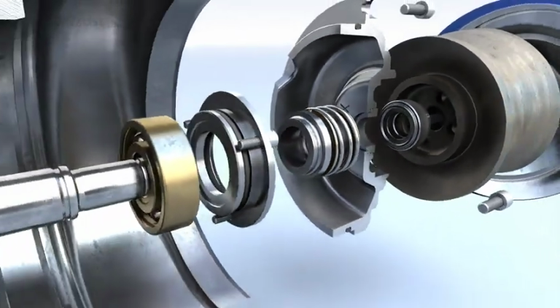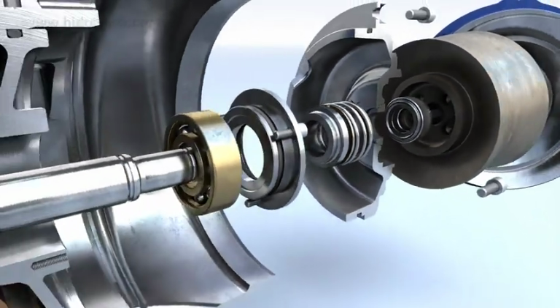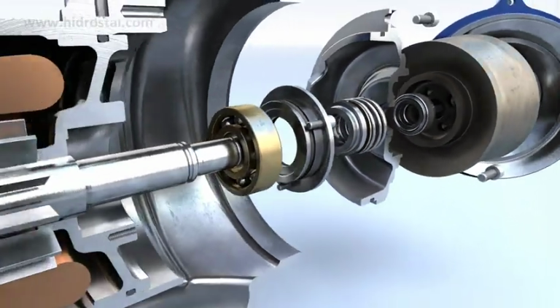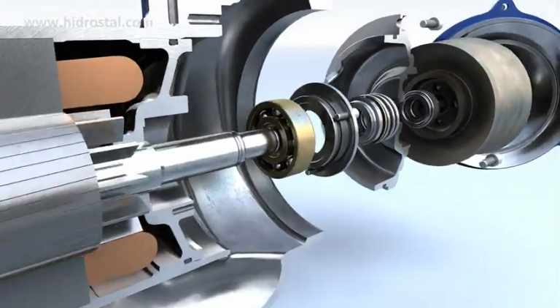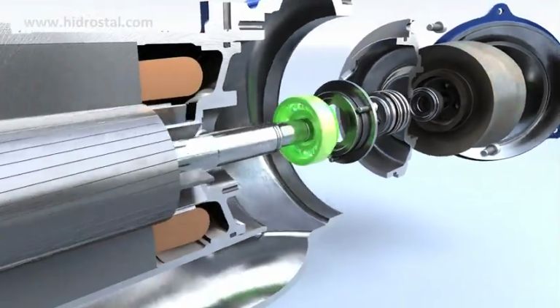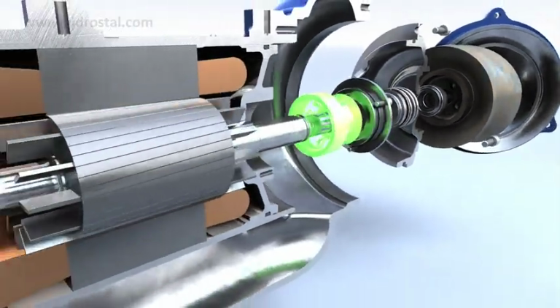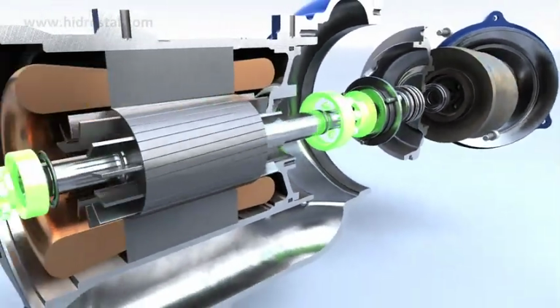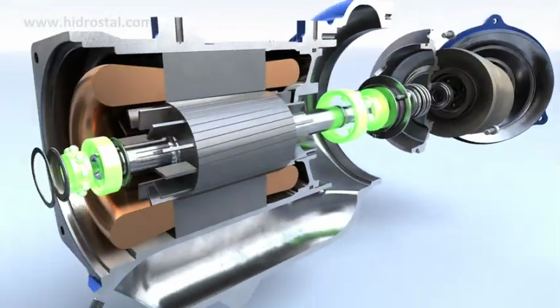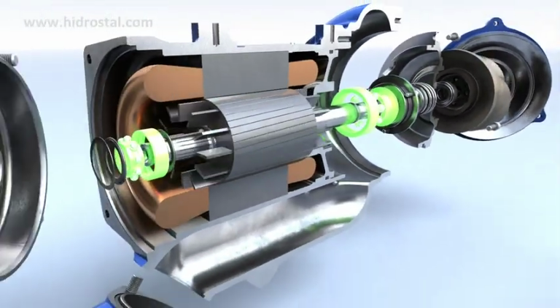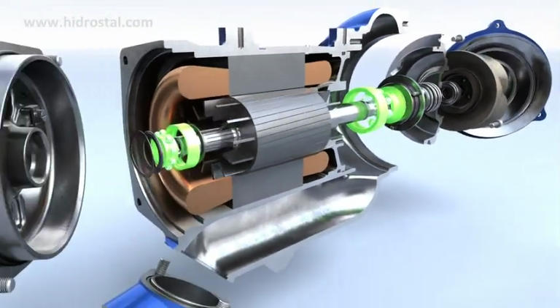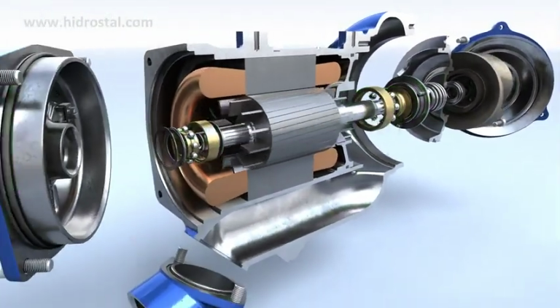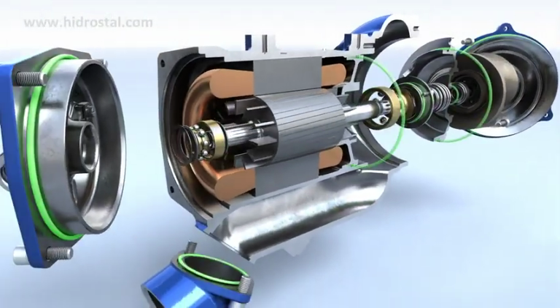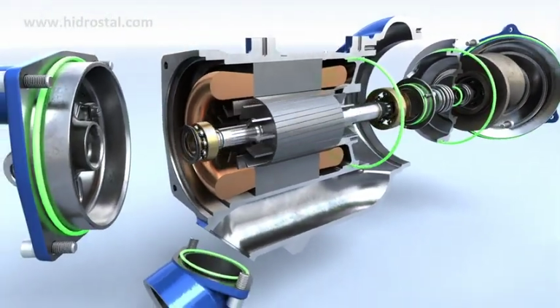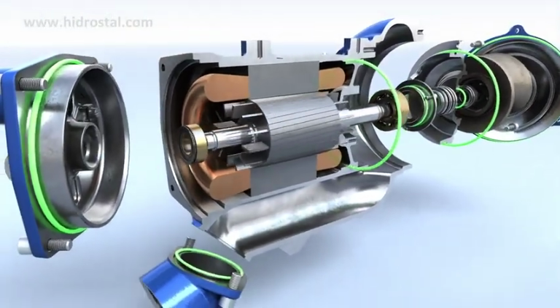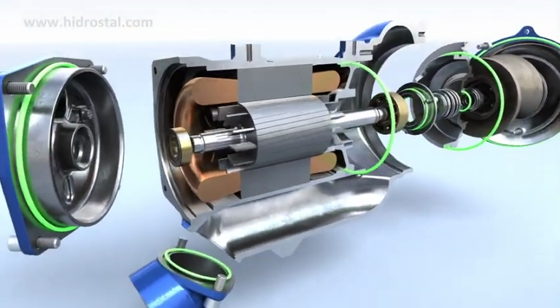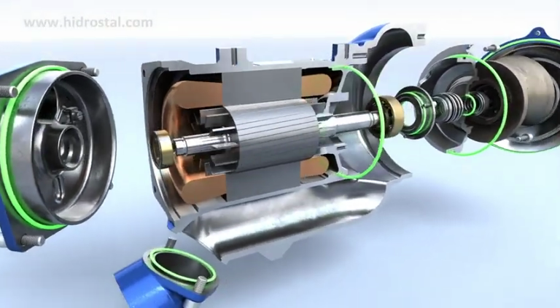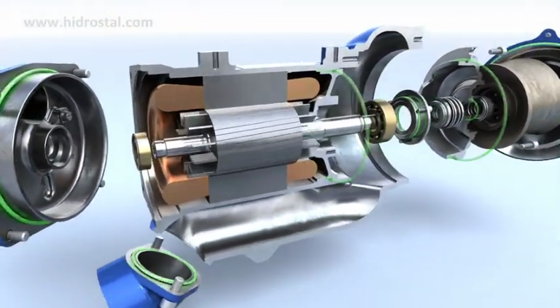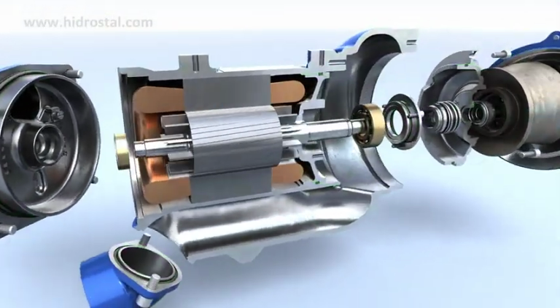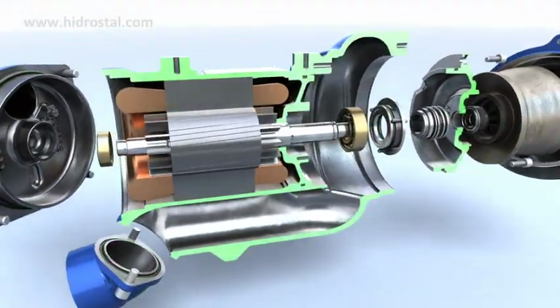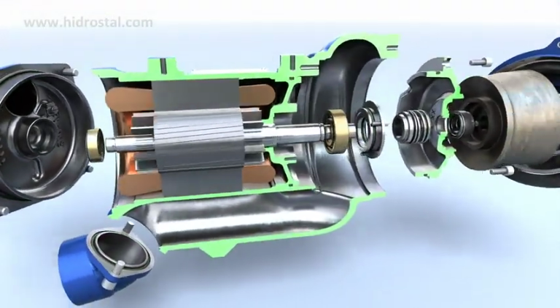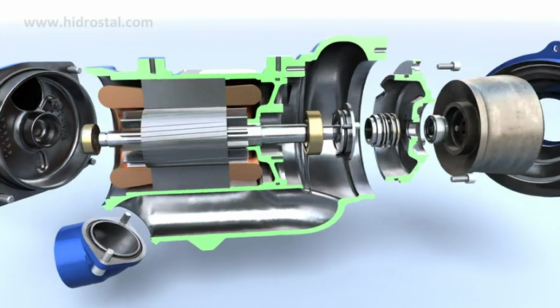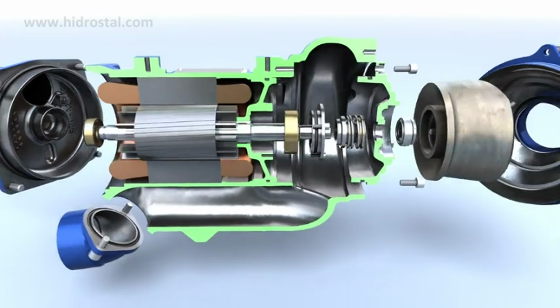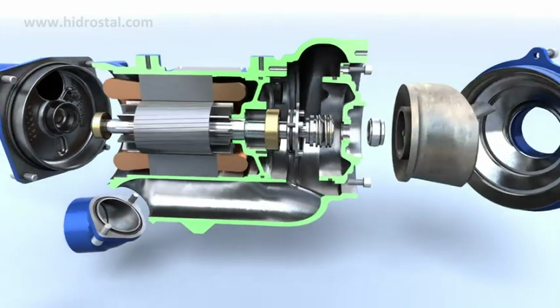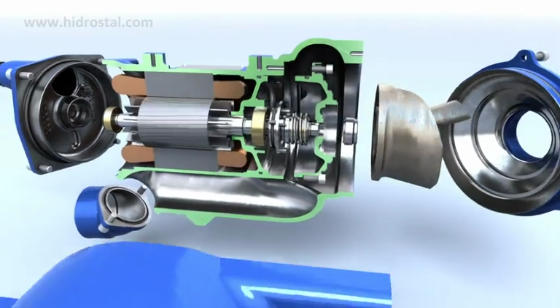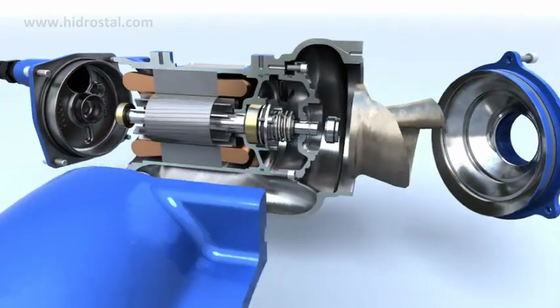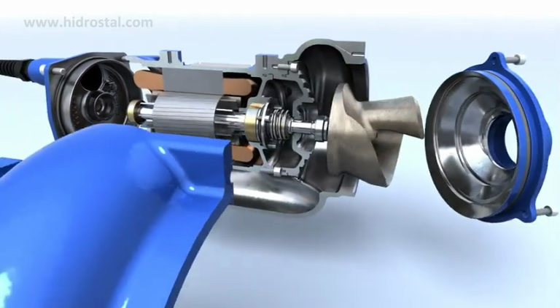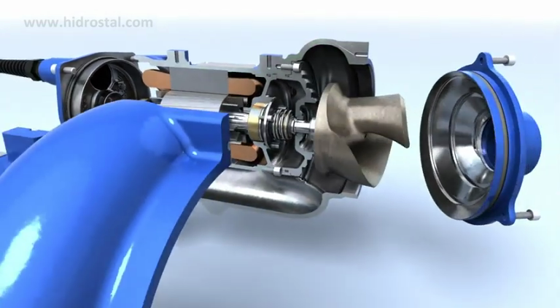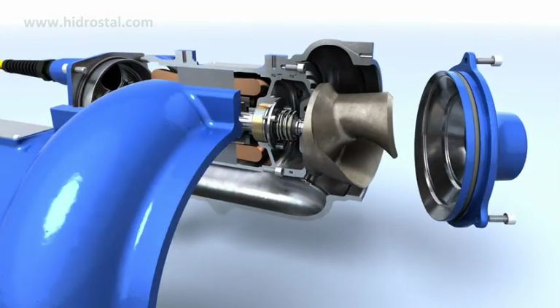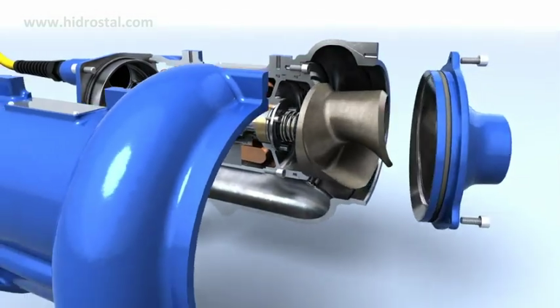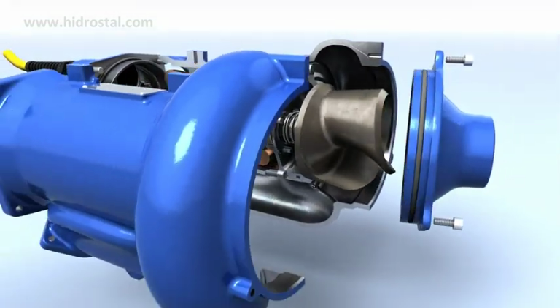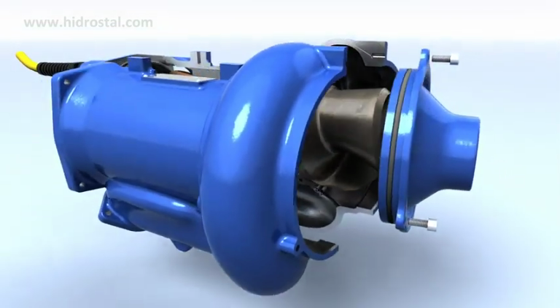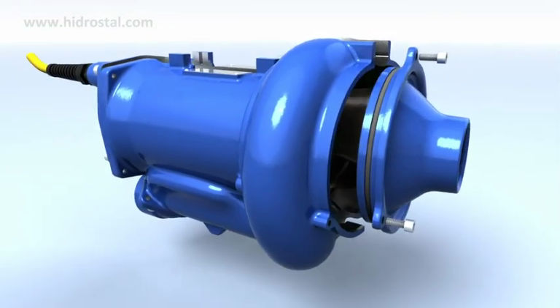All components of the pump, from ball bearings to seals to housing, have been designed to maximise the operating life.